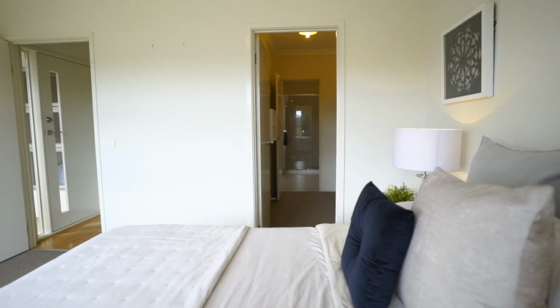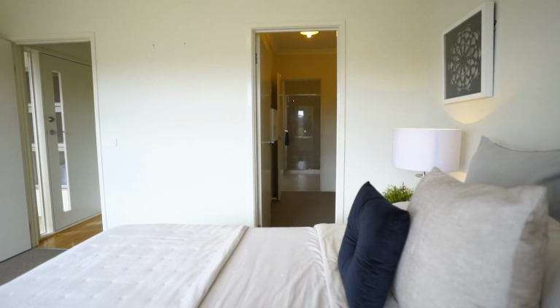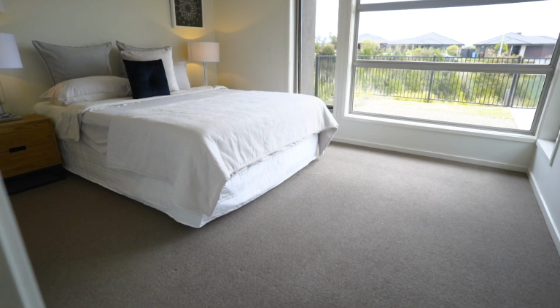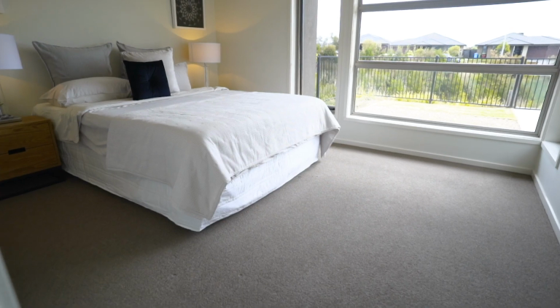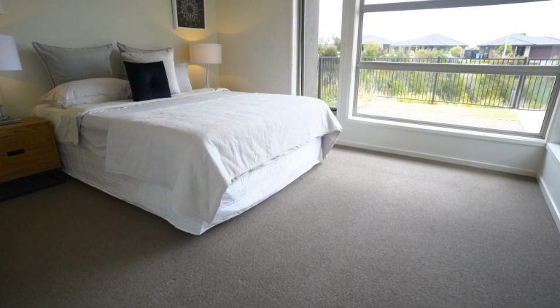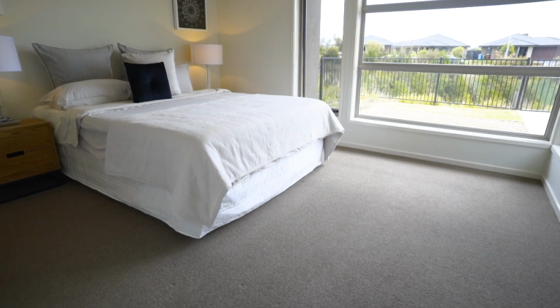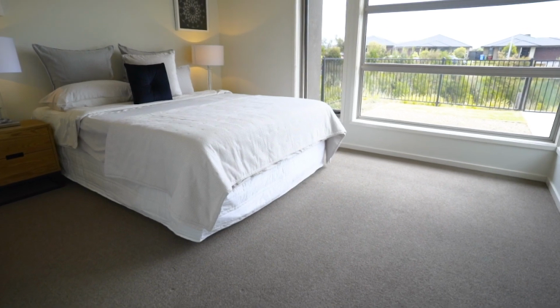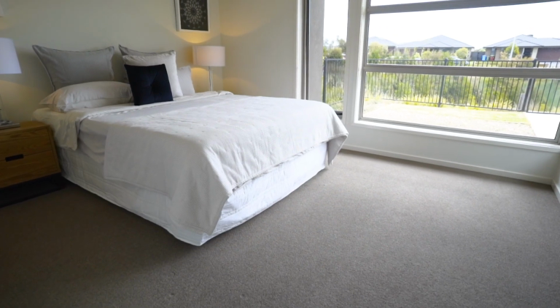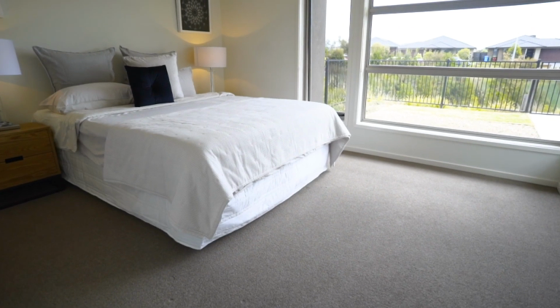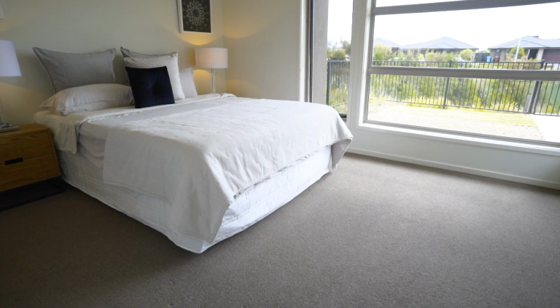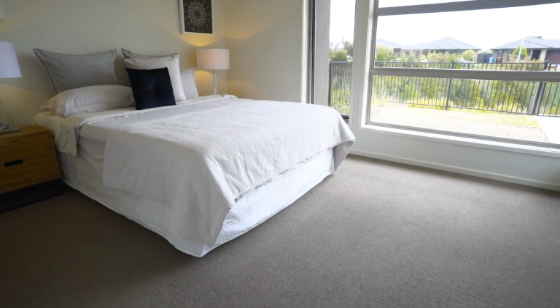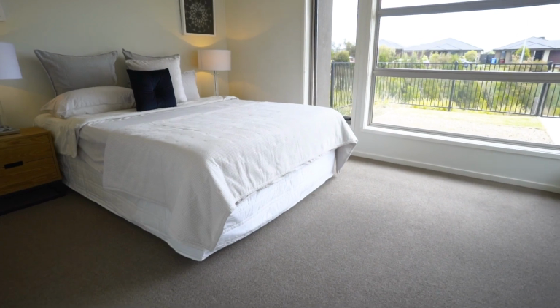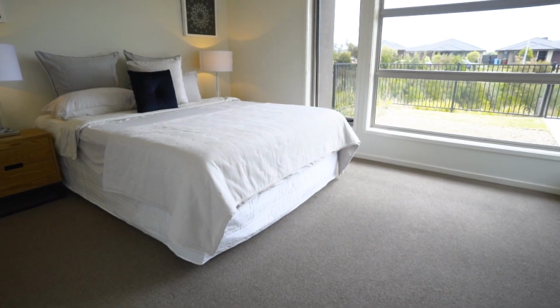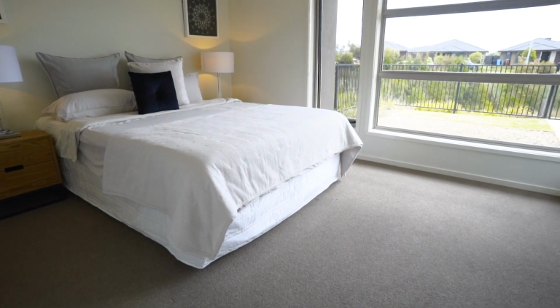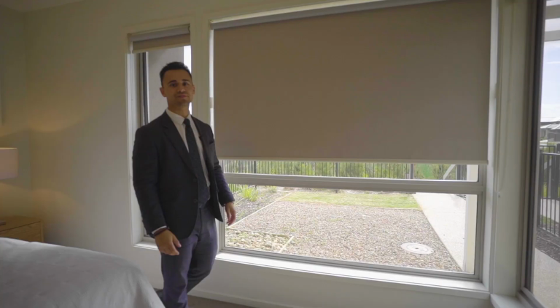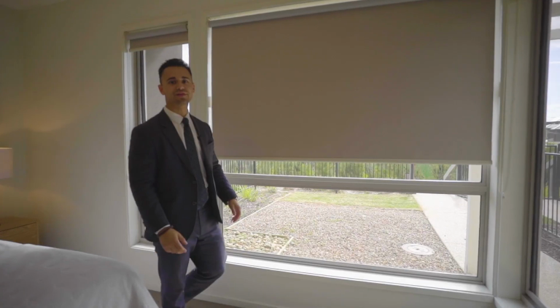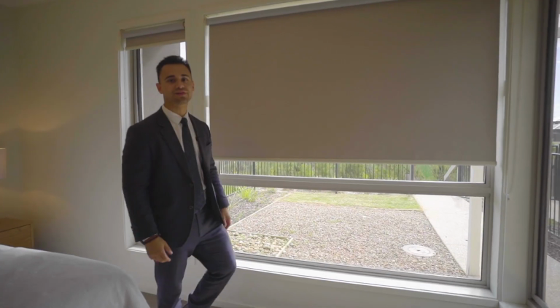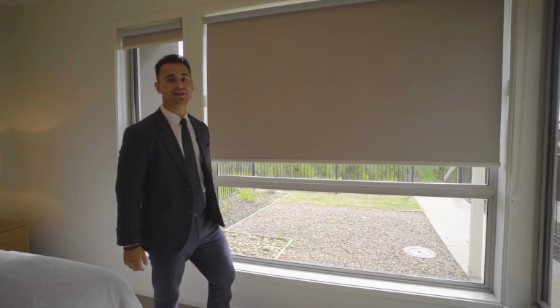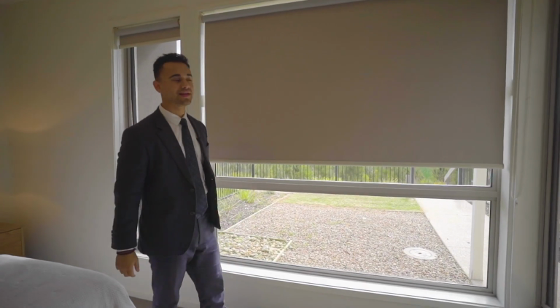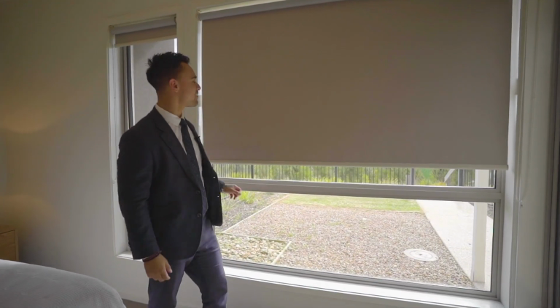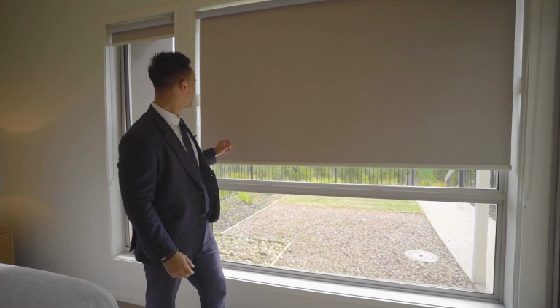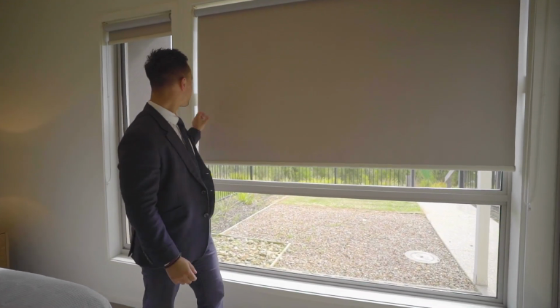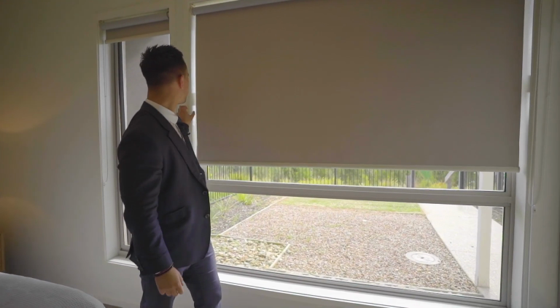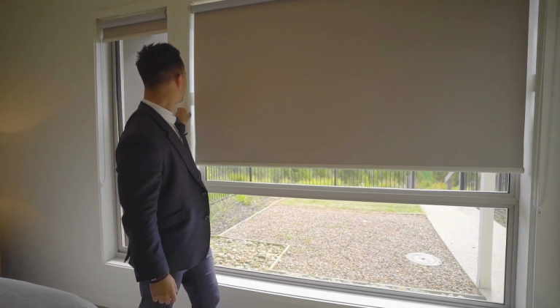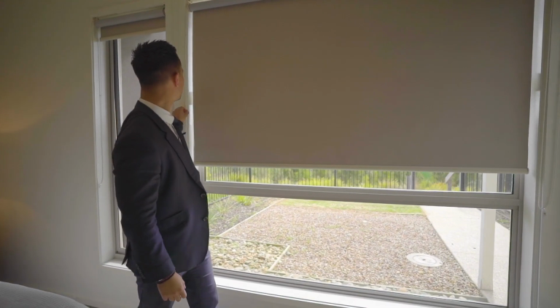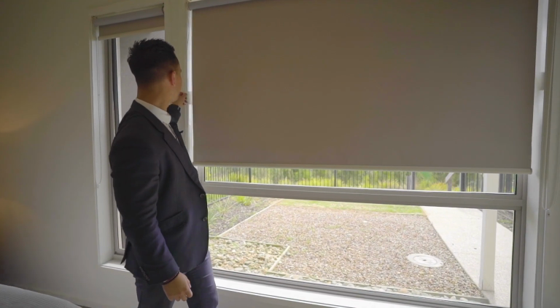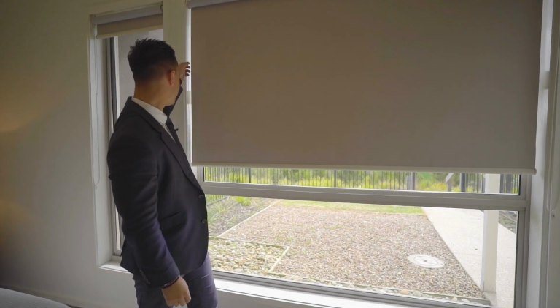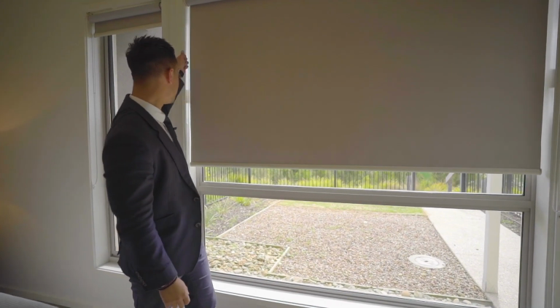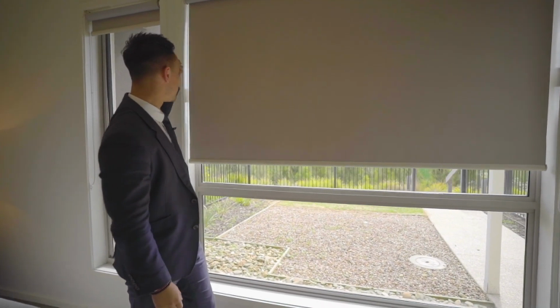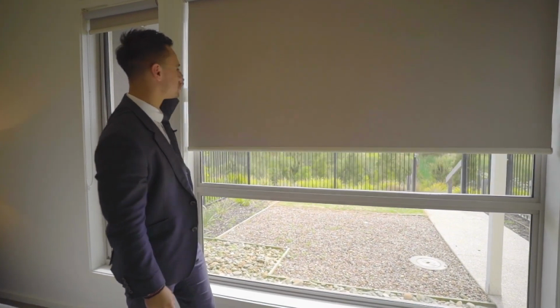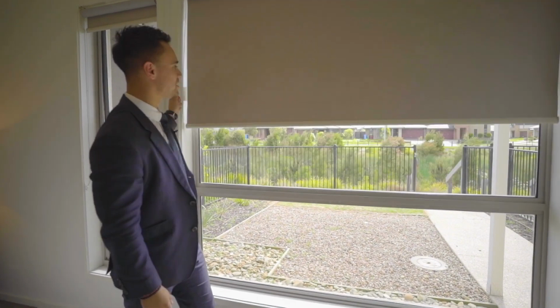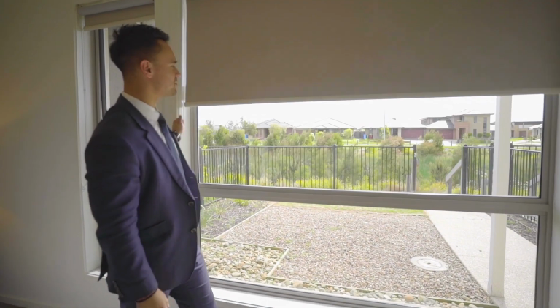You don't even have to pay millions of dollars to get a view. You have one right here in your master bedroom.